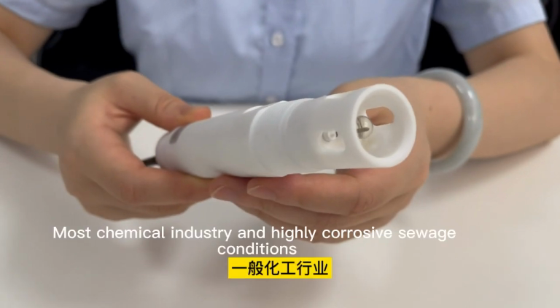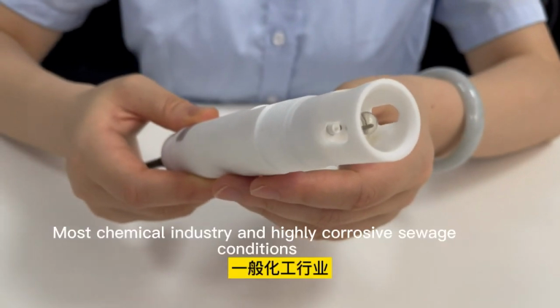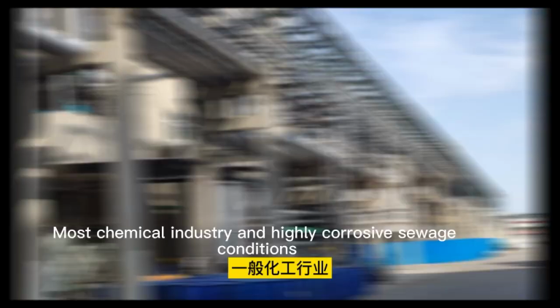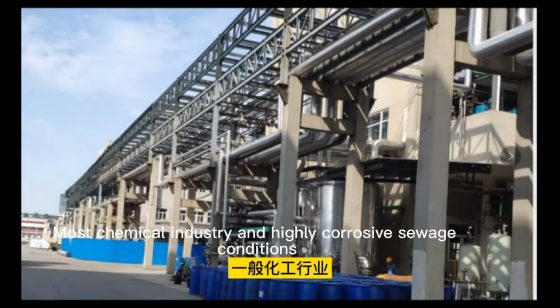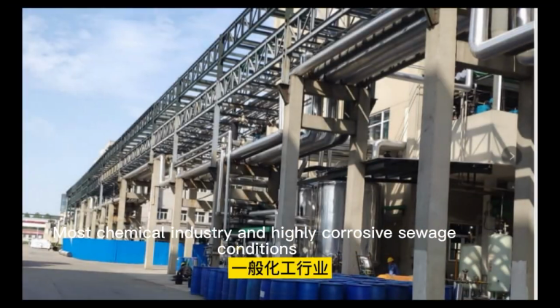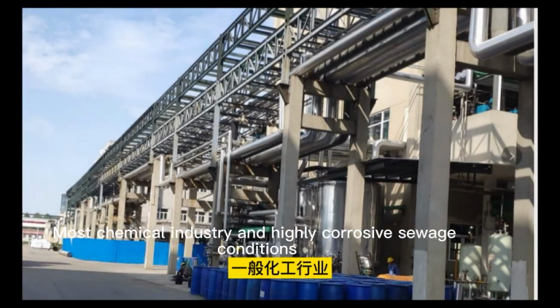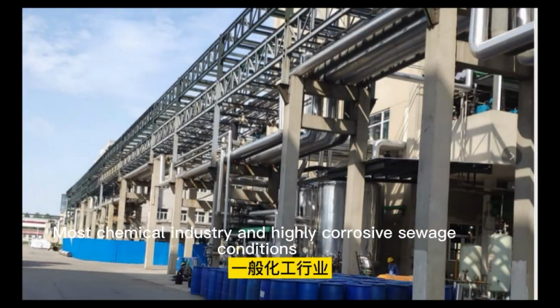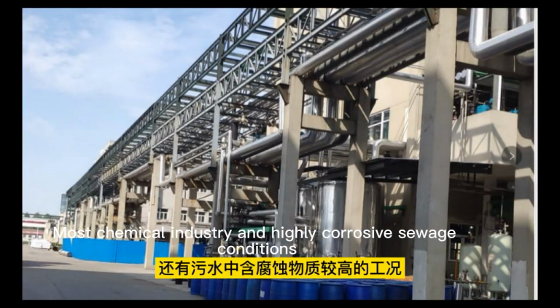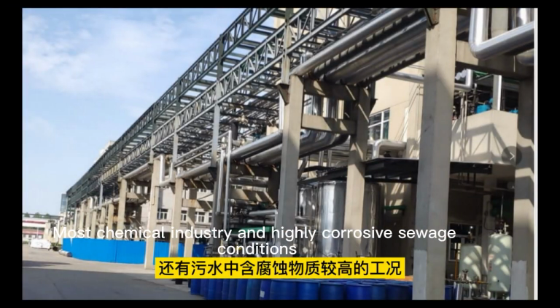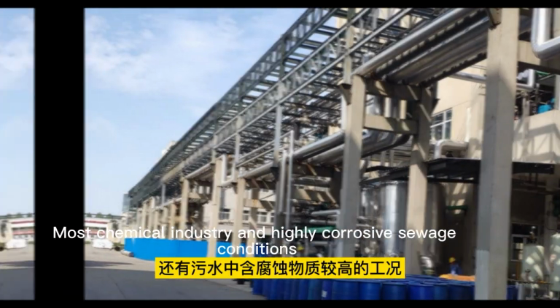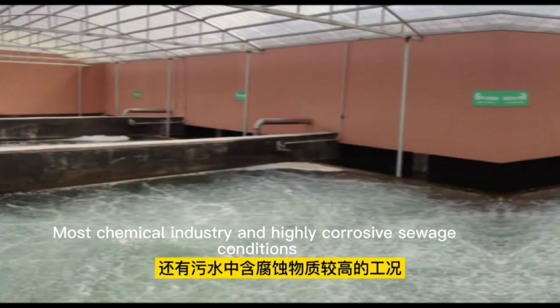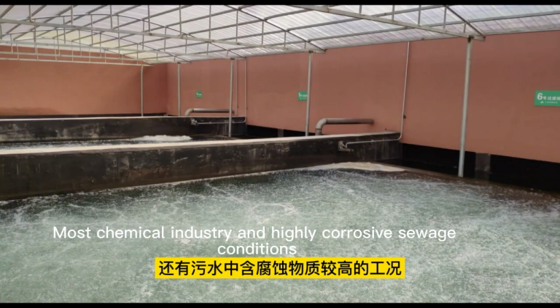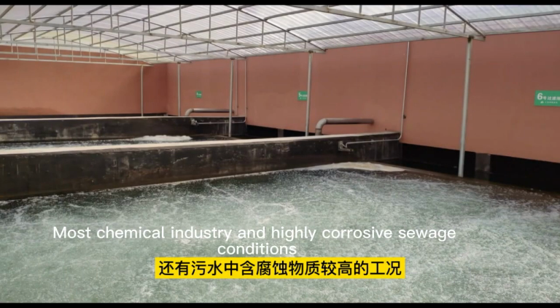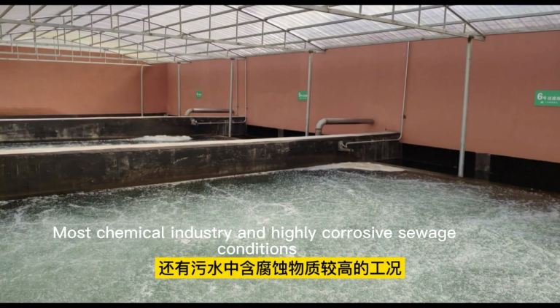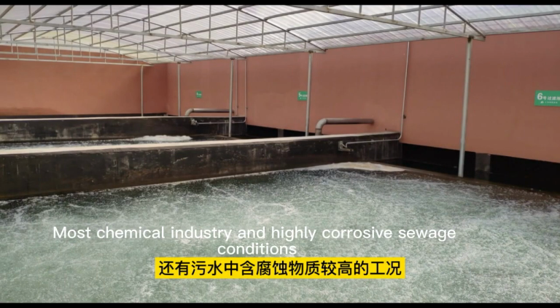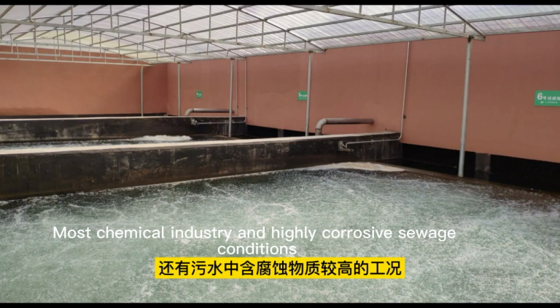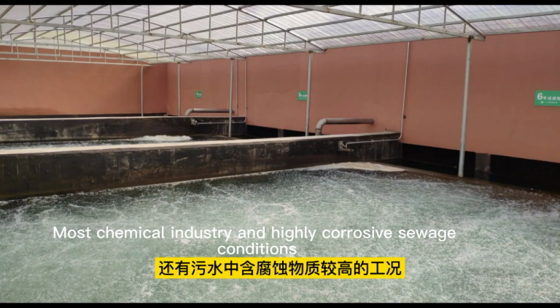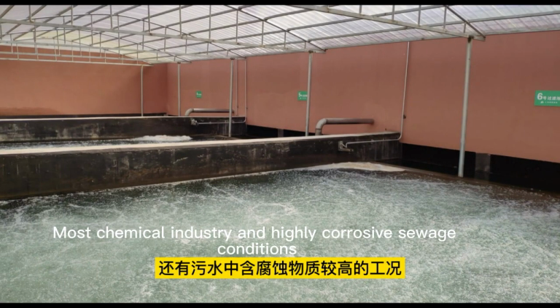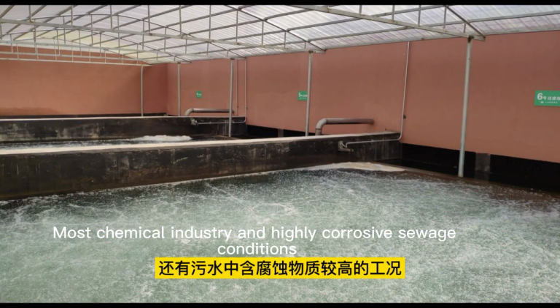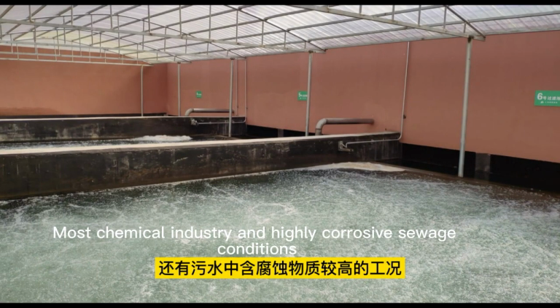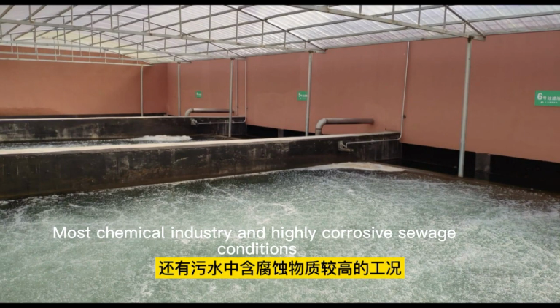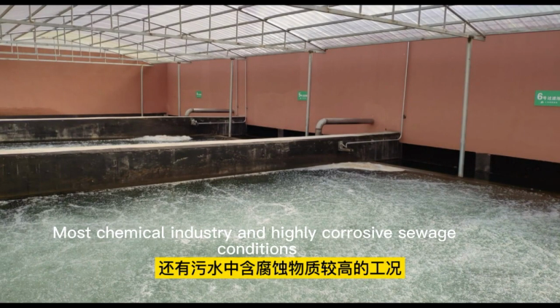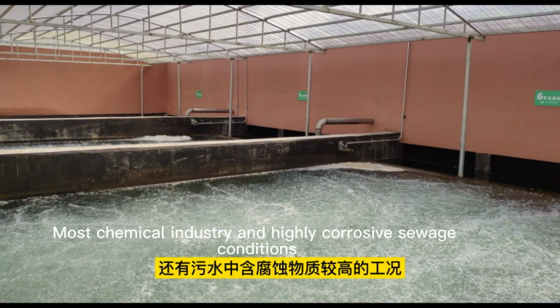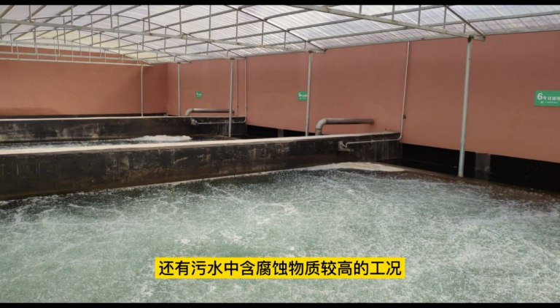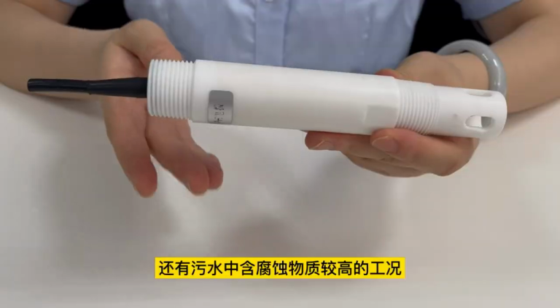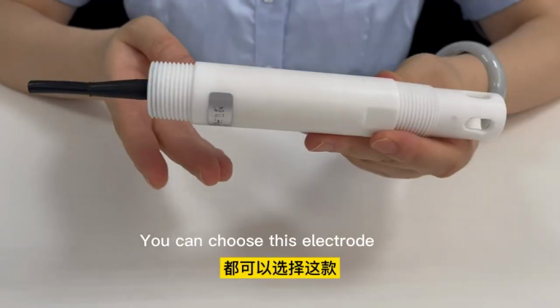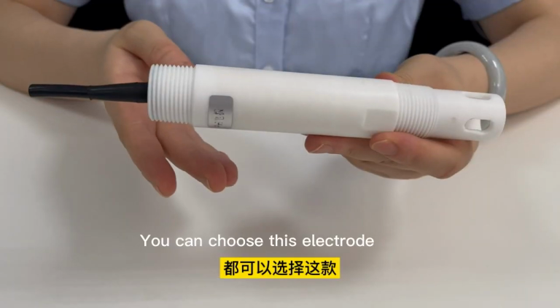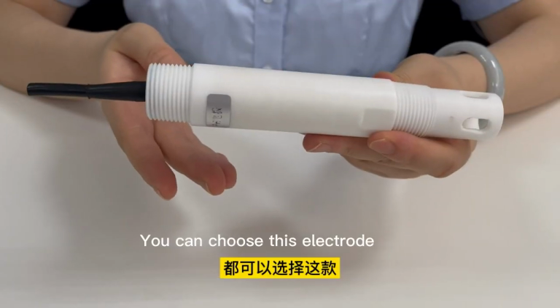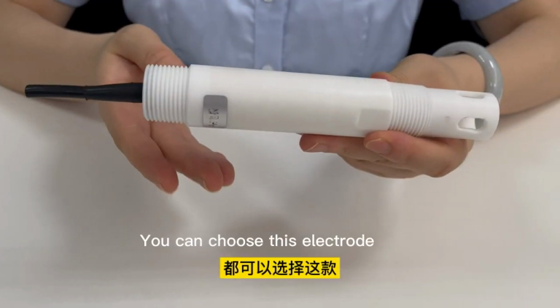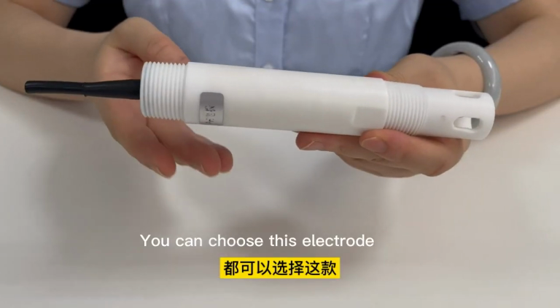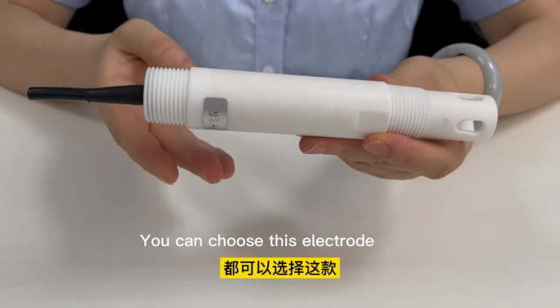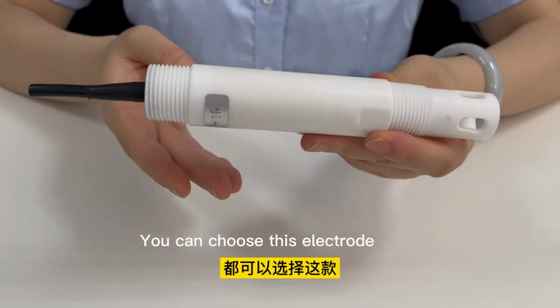Most chemical industry and highly corrosive sewage conditions — you can choose this electrode.